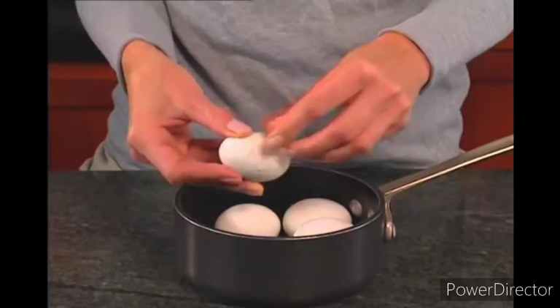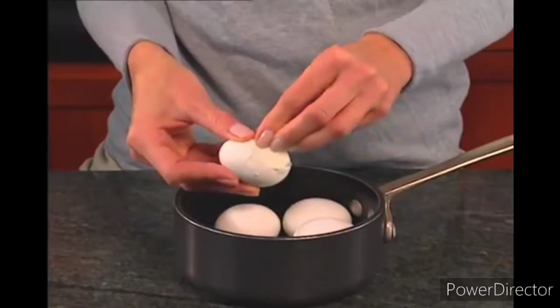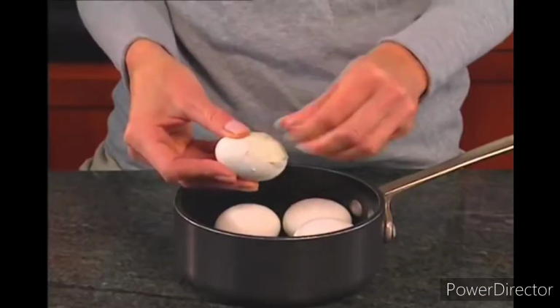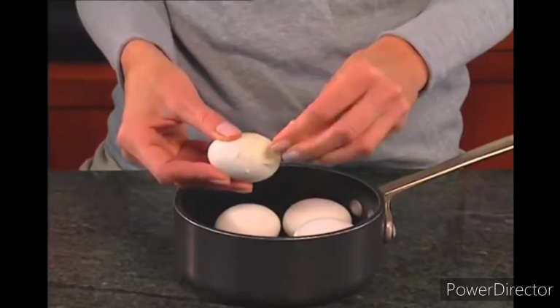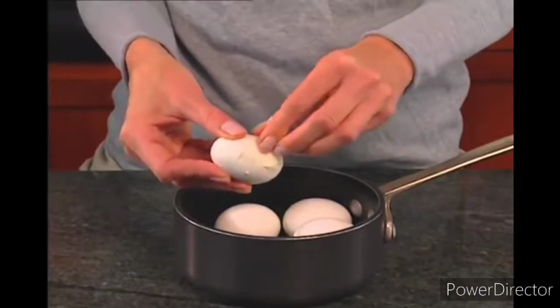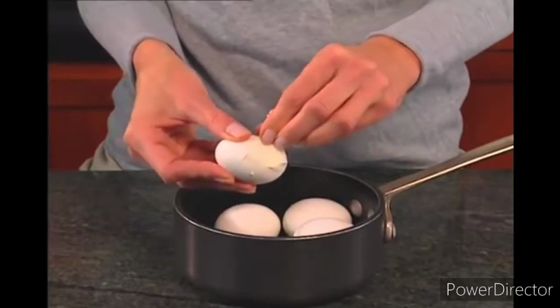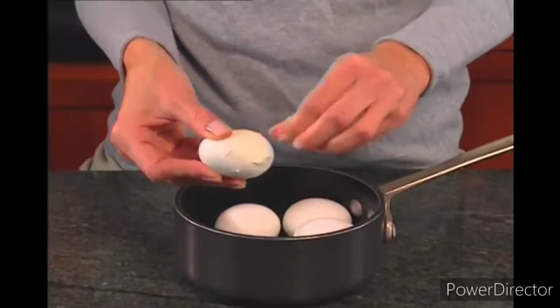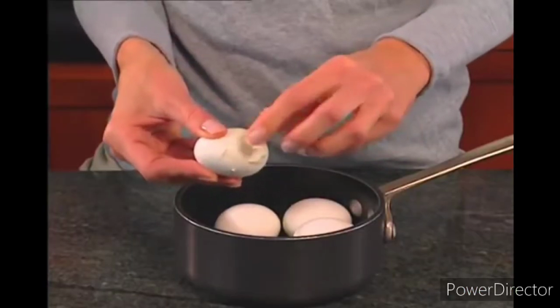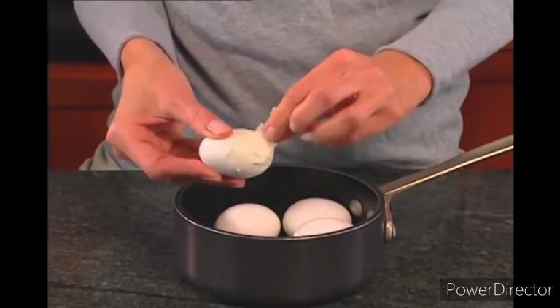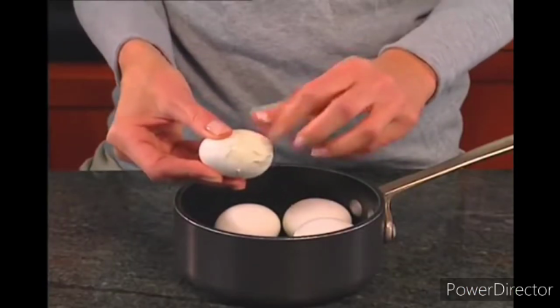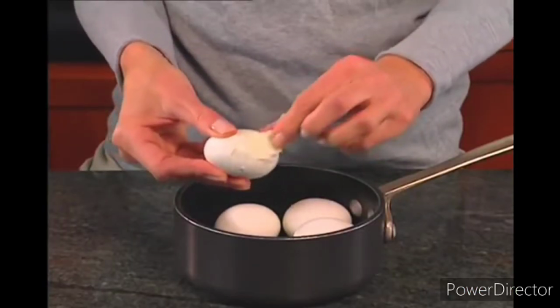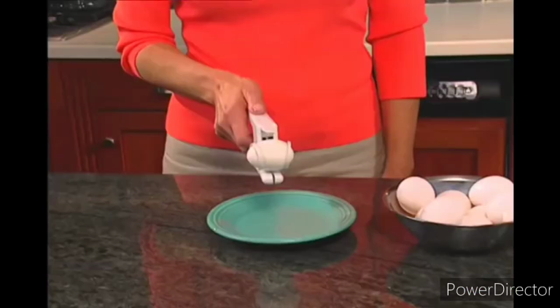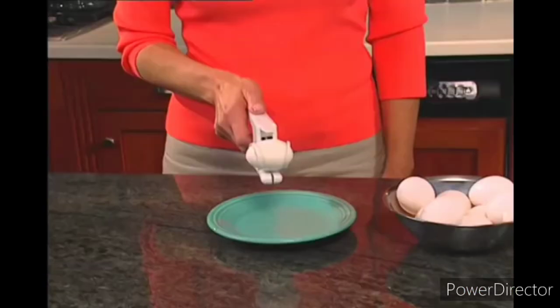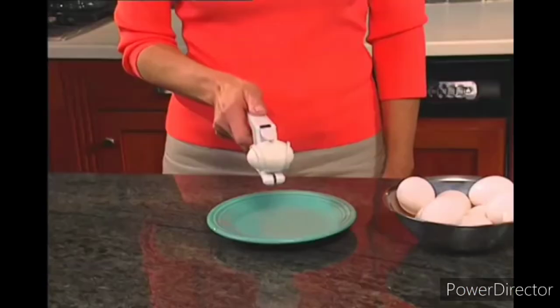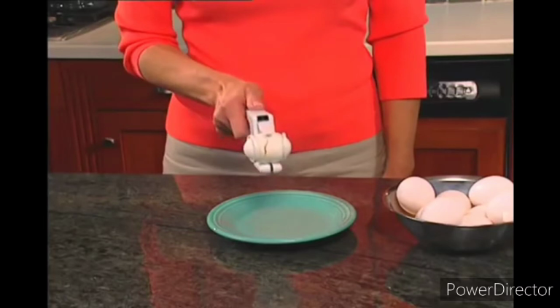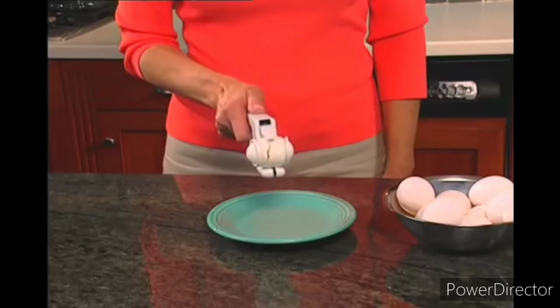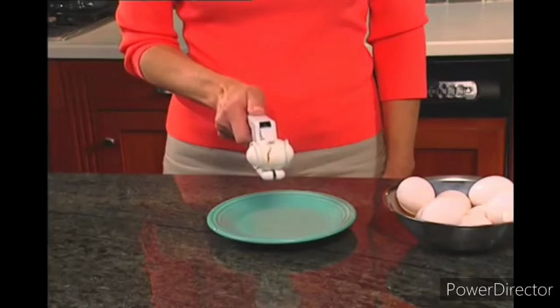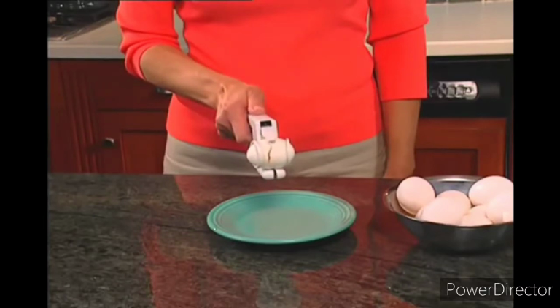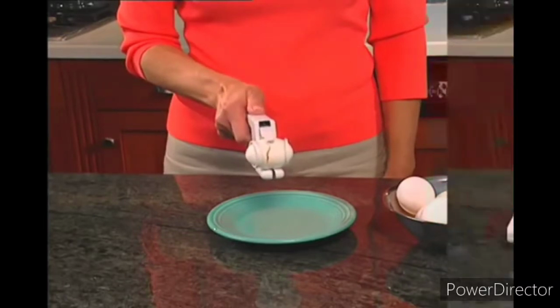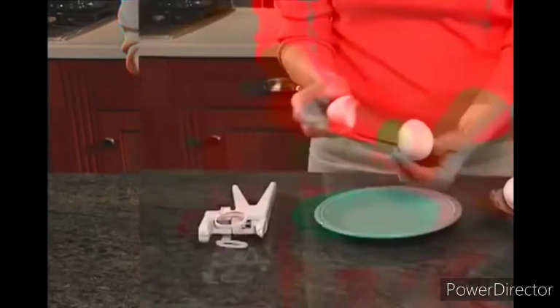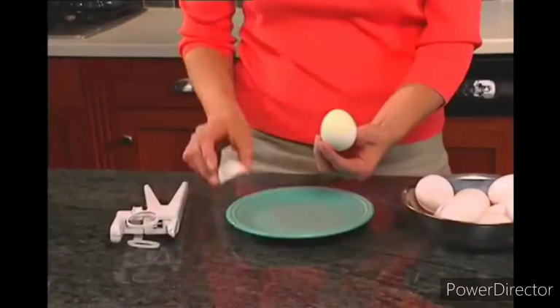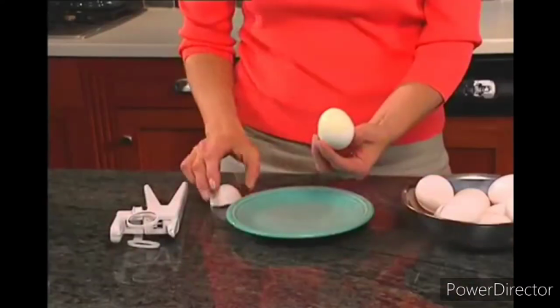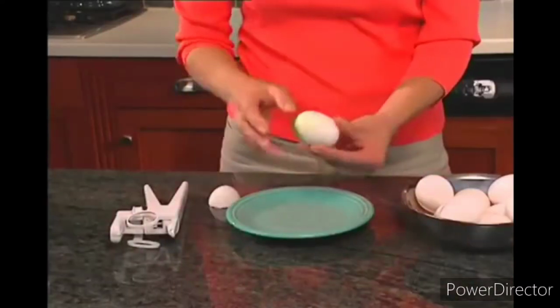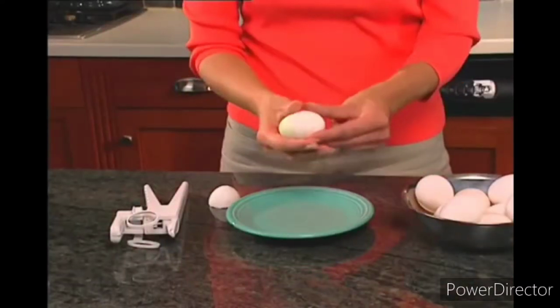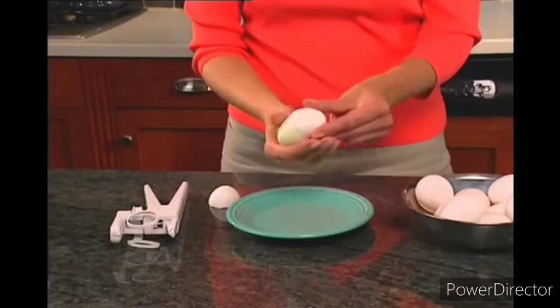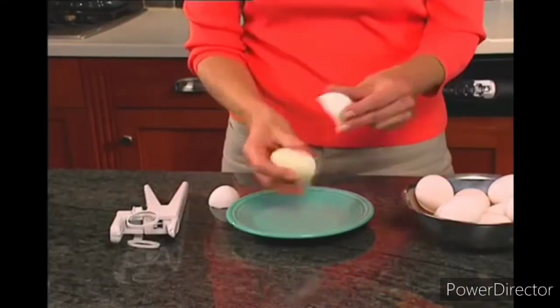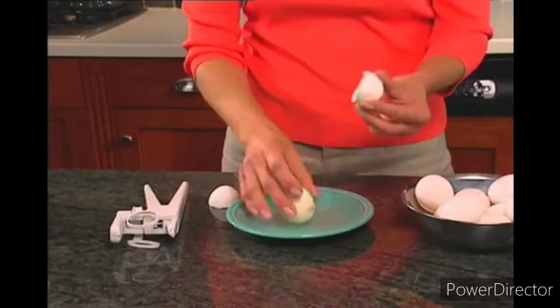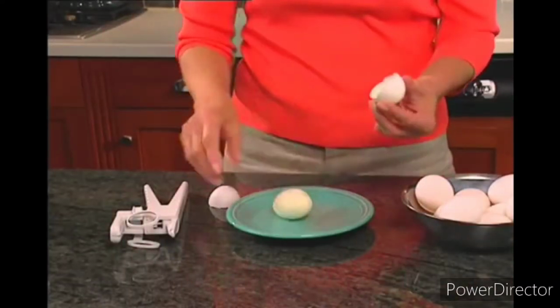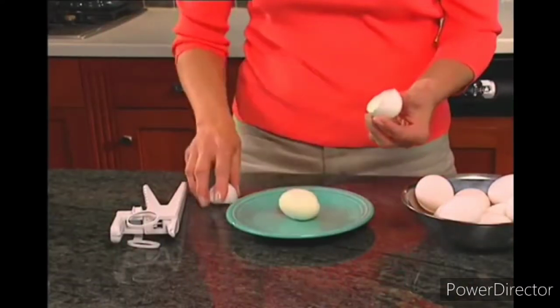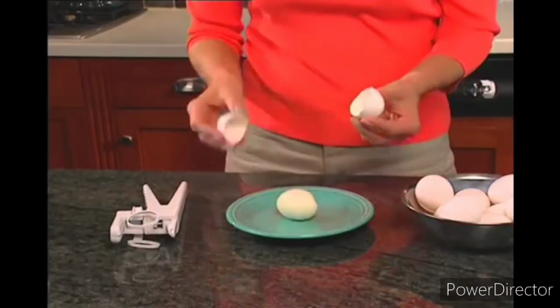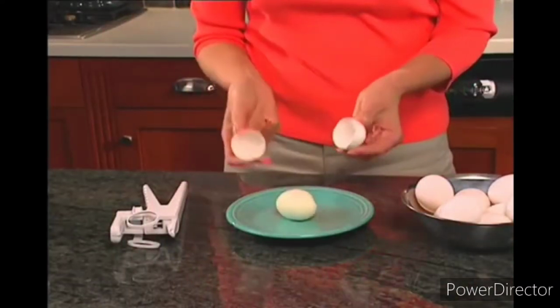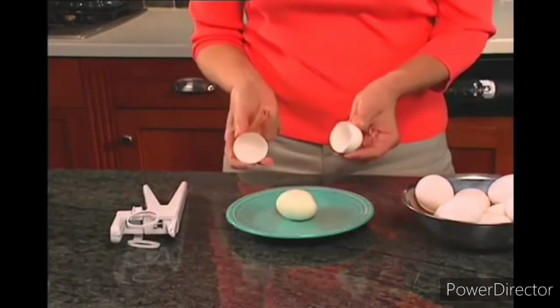Peeling hard-boiled eggs can take forever. But with one simple squeeze, peeling hard-boiled eggs has never been easier.